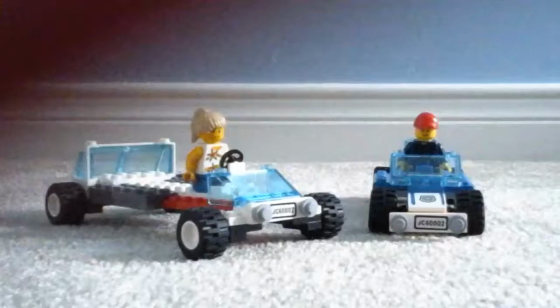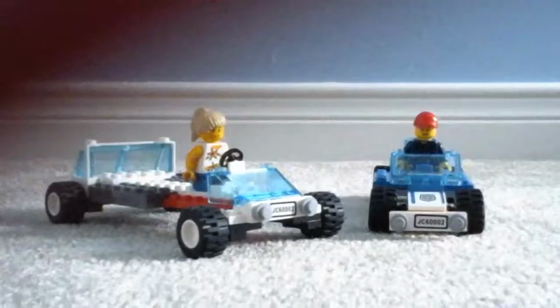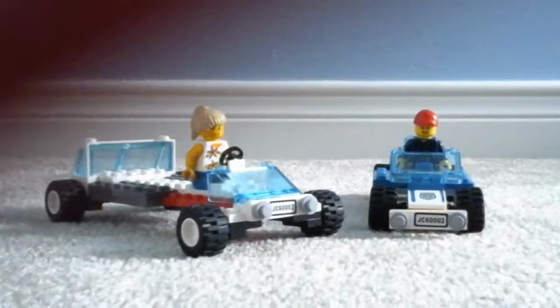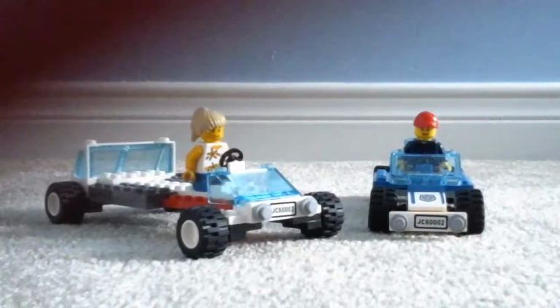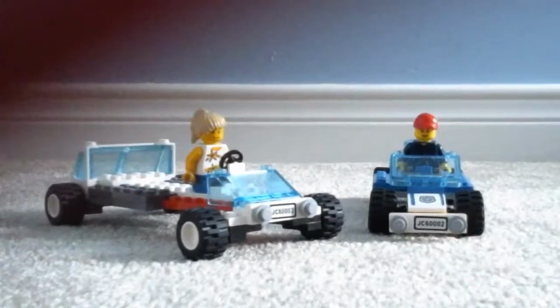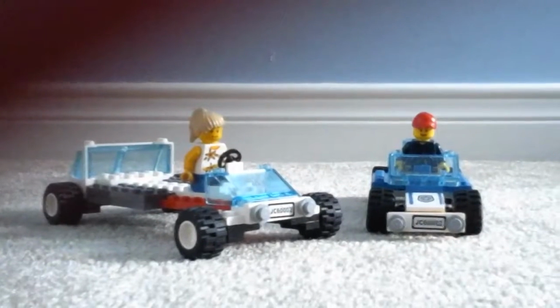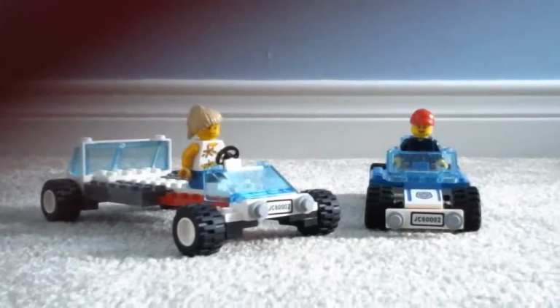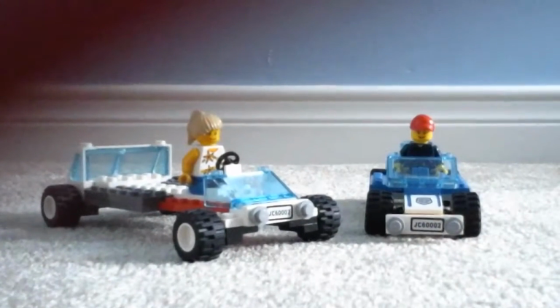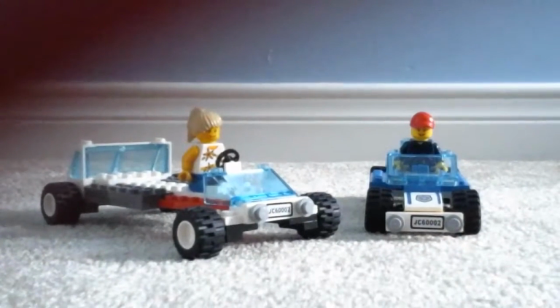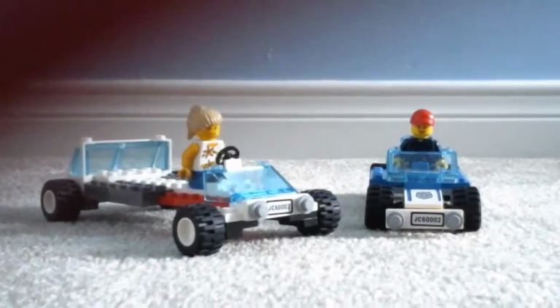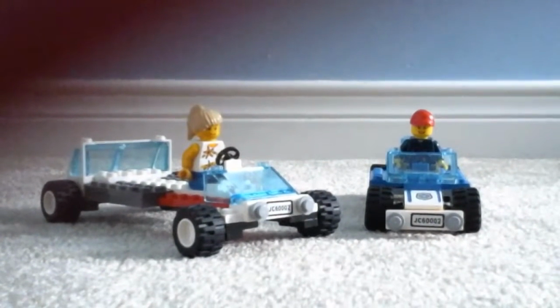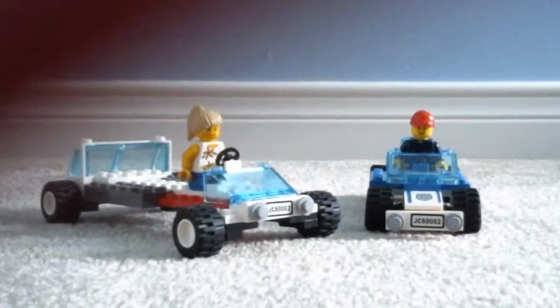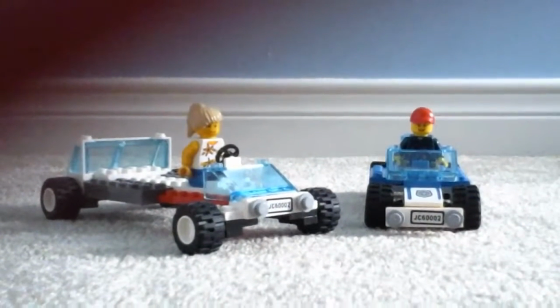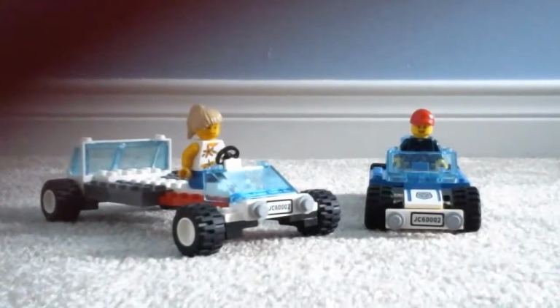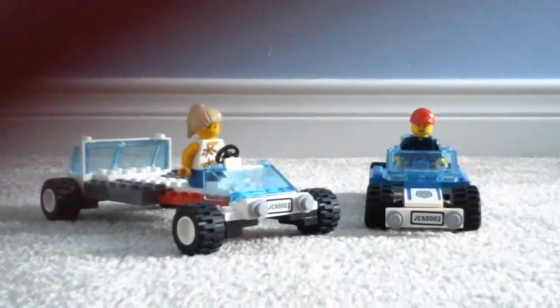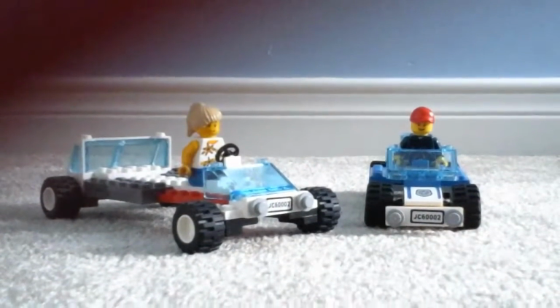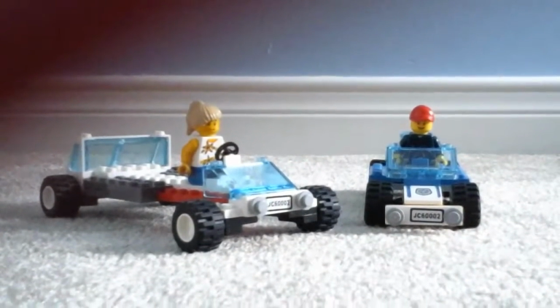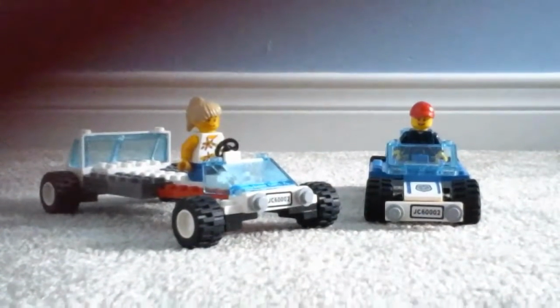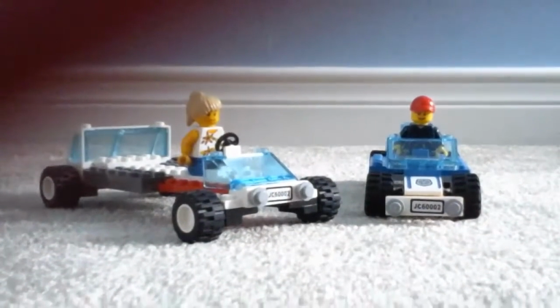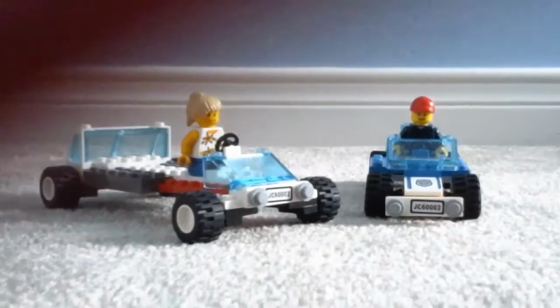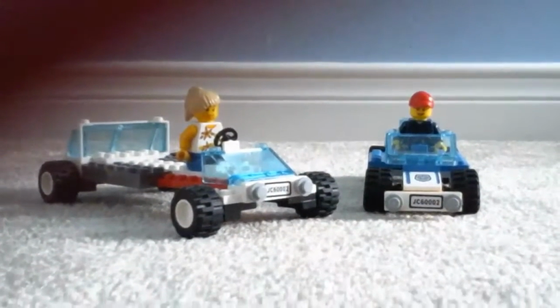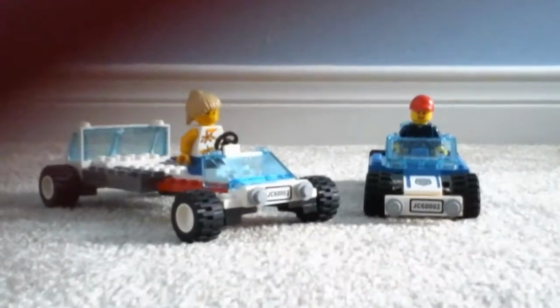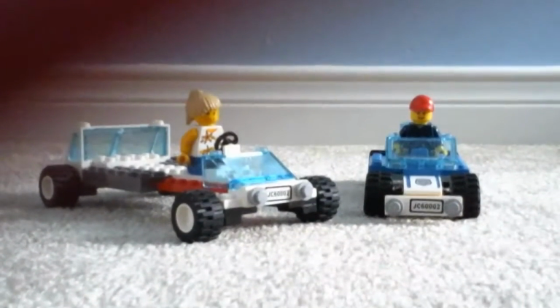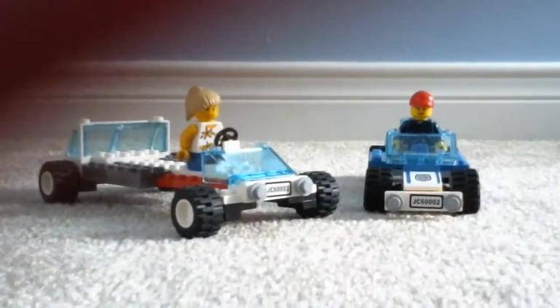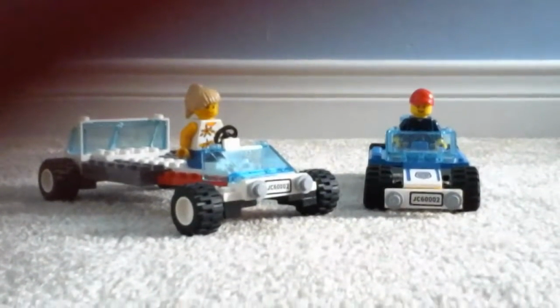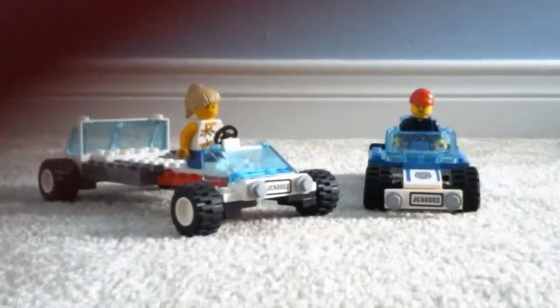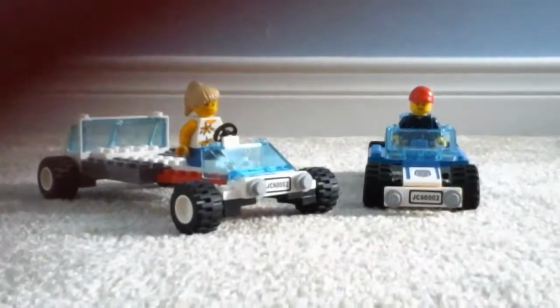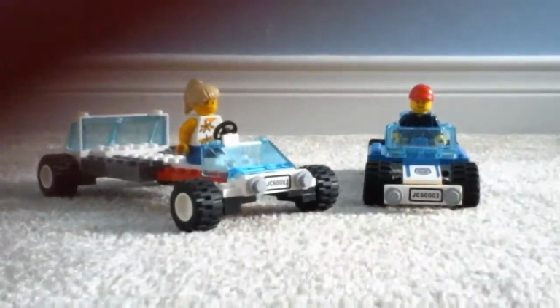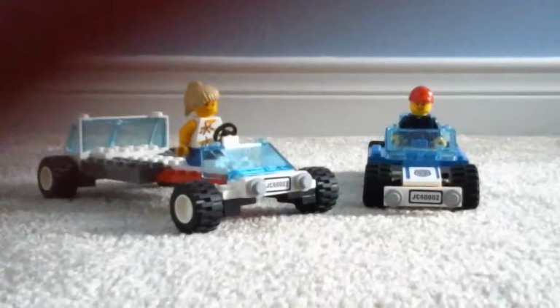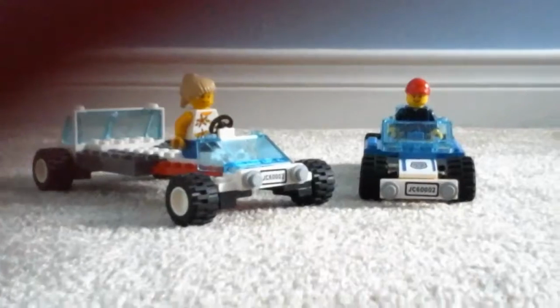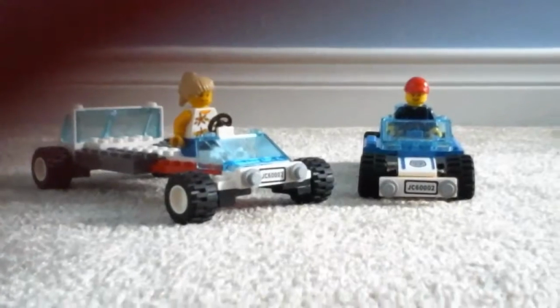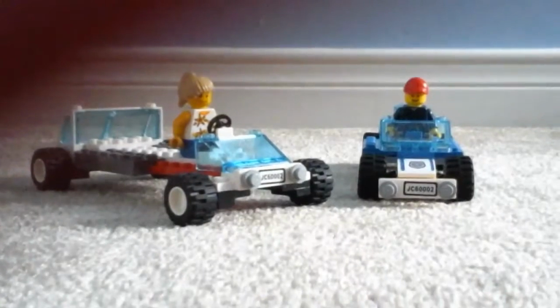Hey guys, welcome back. Today I made two cars that I'm looking at for today's video.